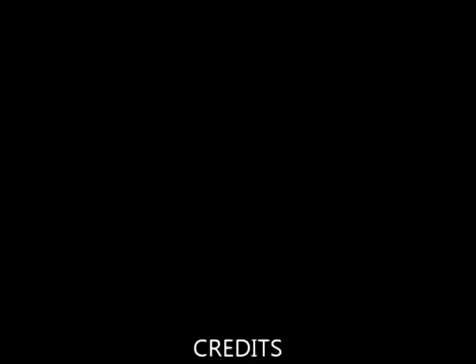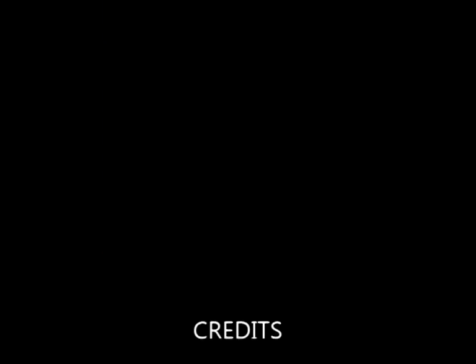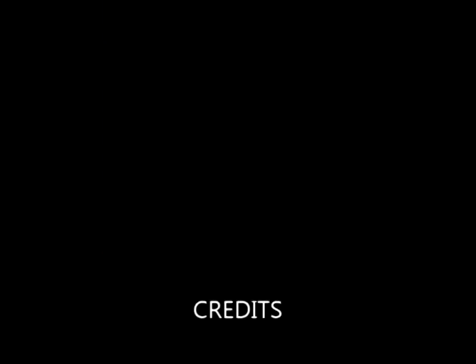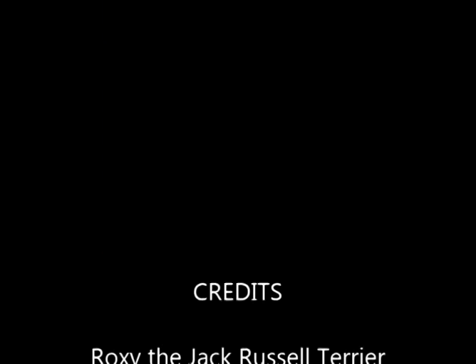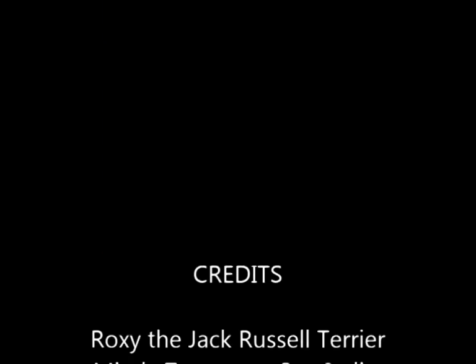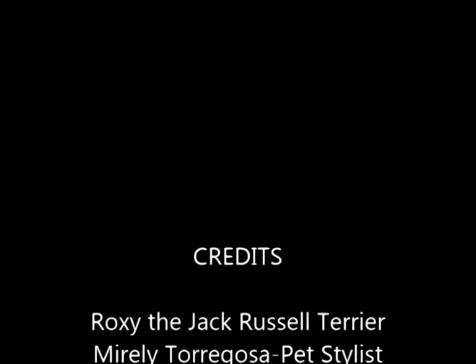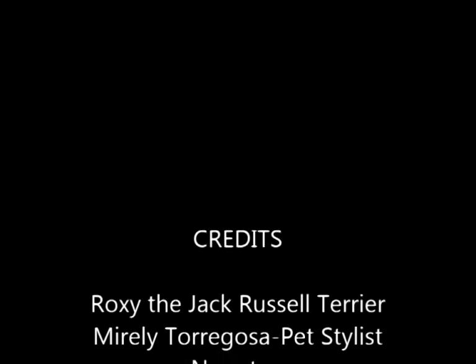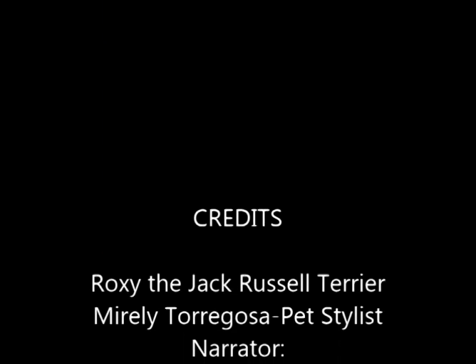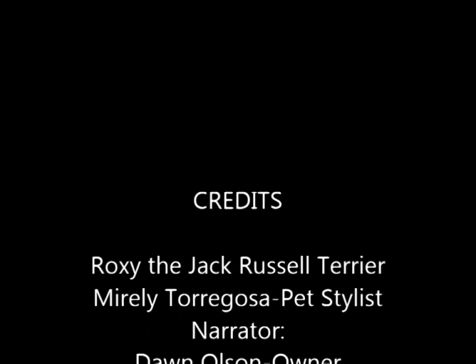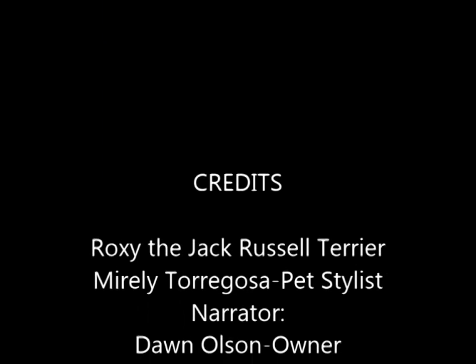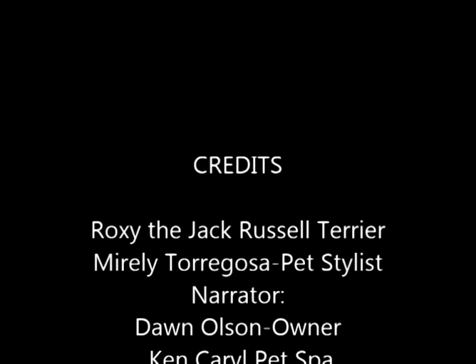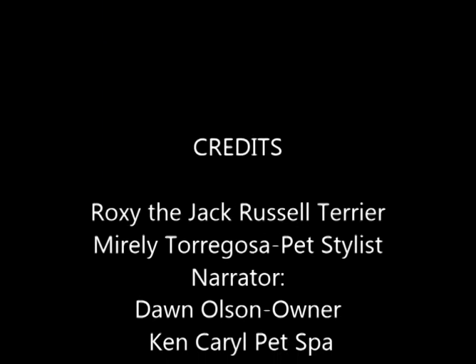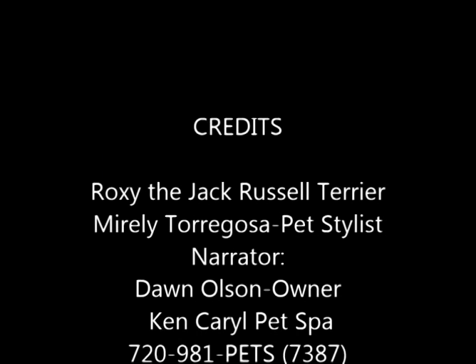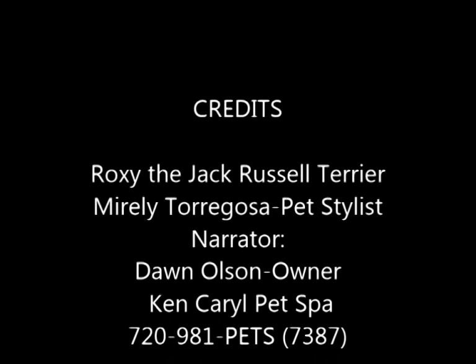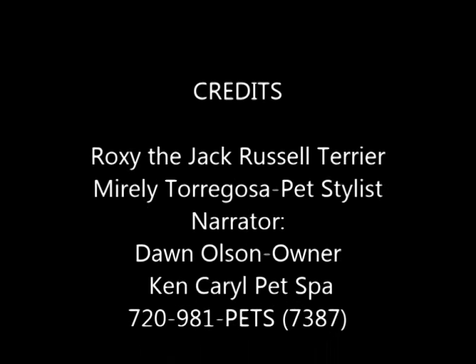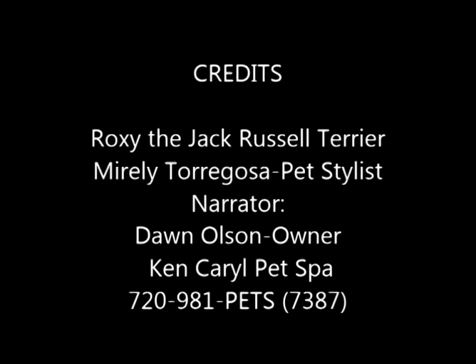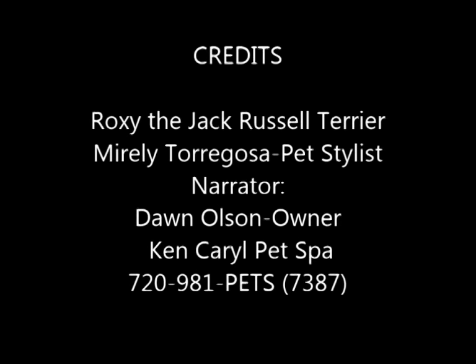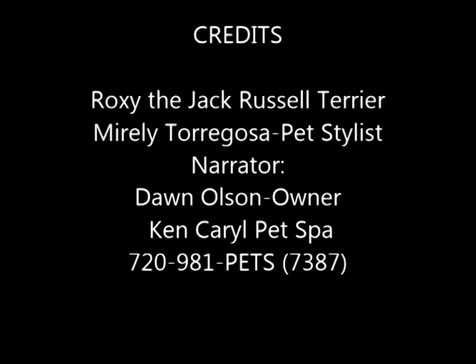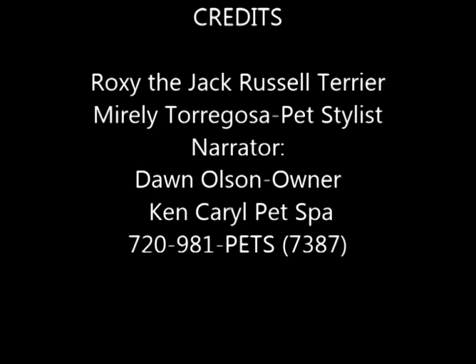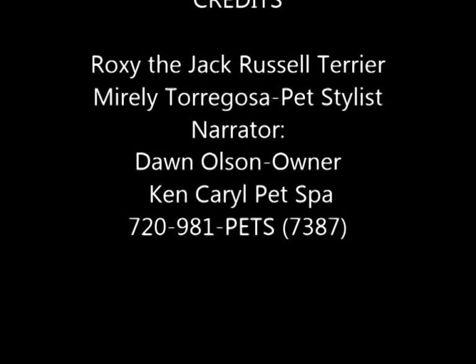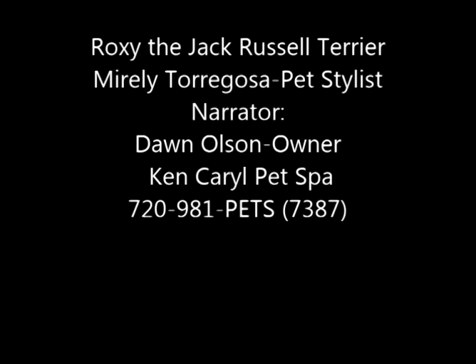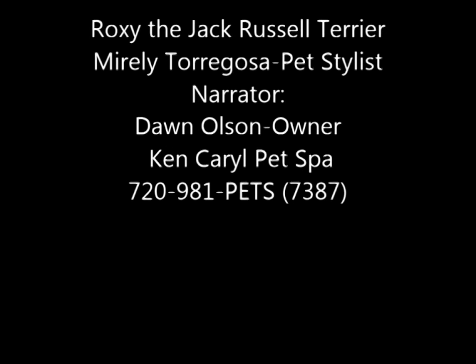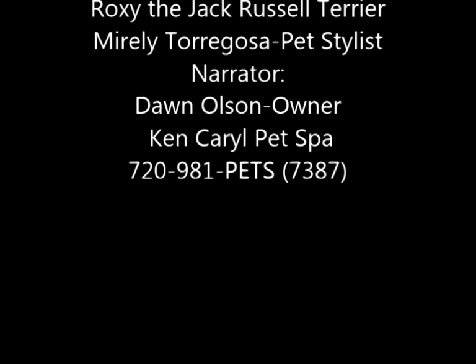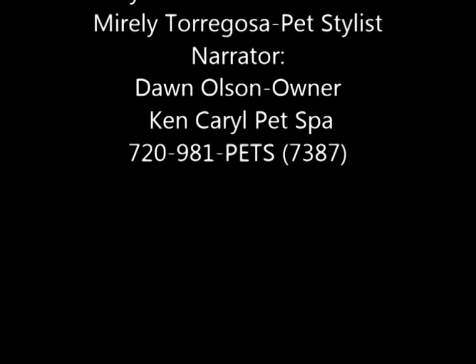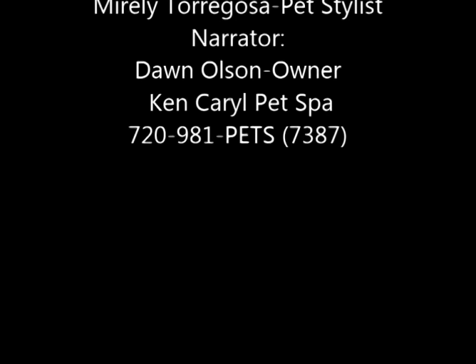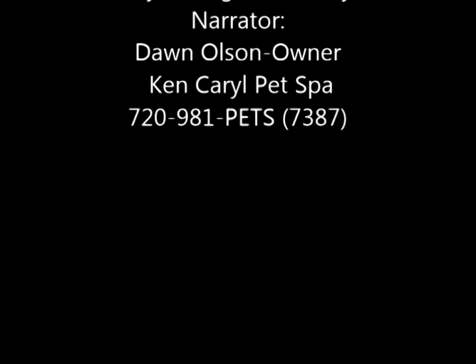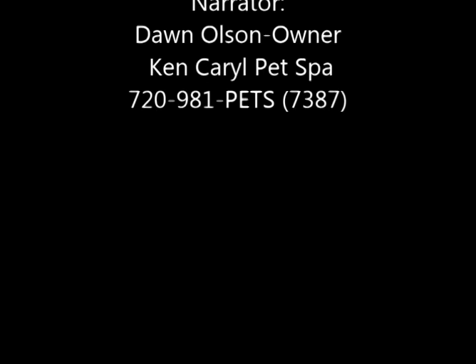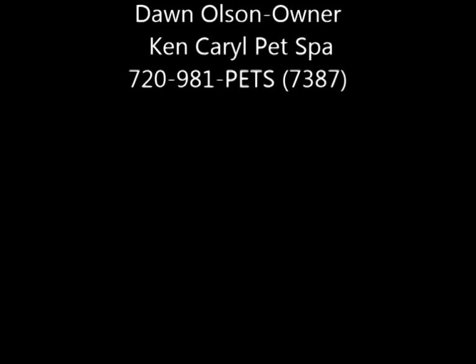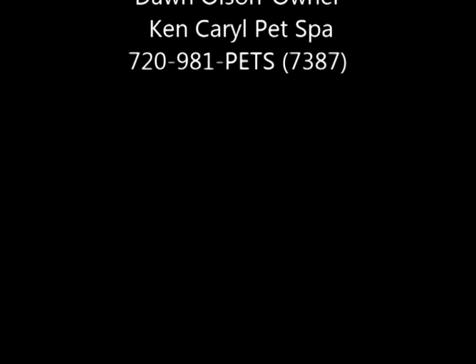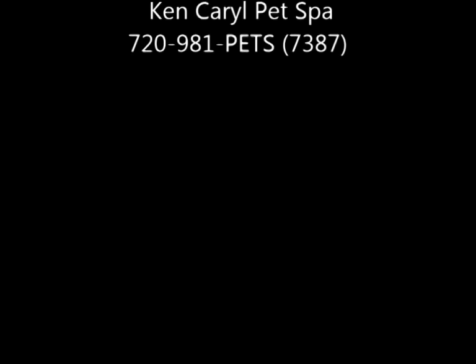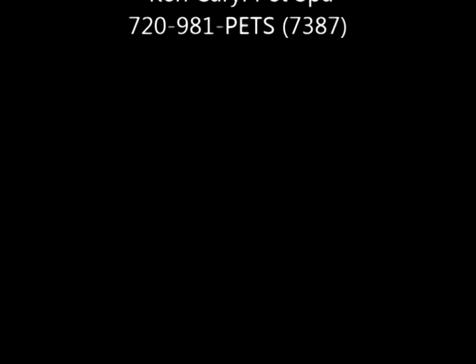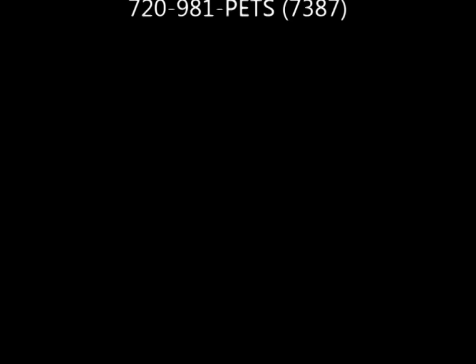Hopefully, this will help you feel more comfortable leaving your pets in our care. Thank you so much and we hope to see you soon.